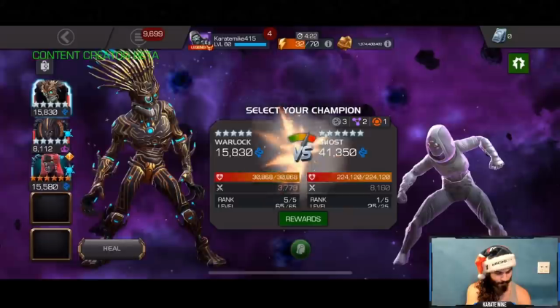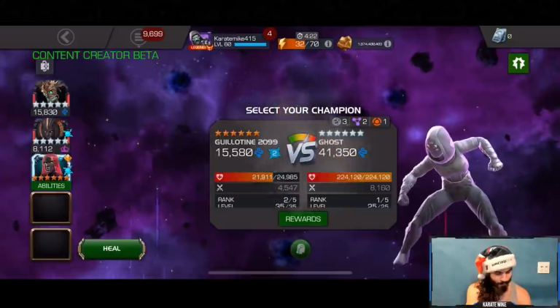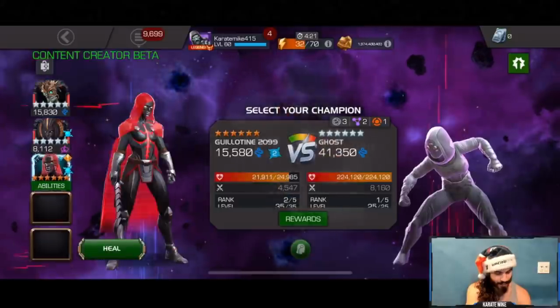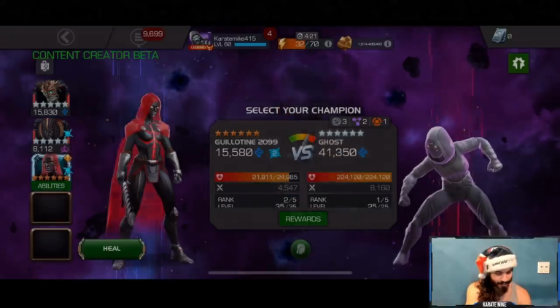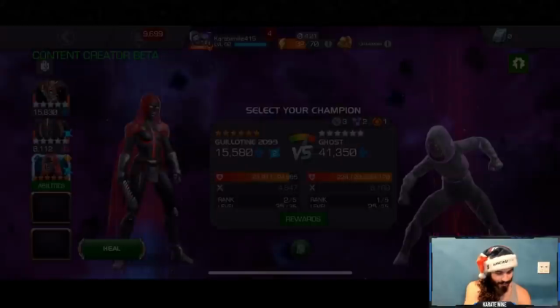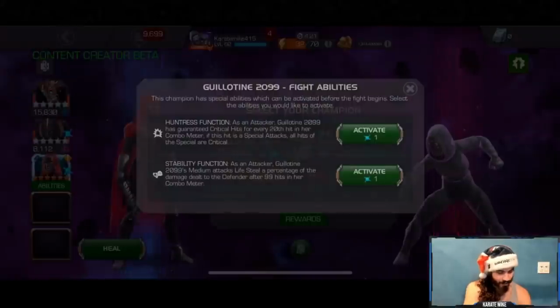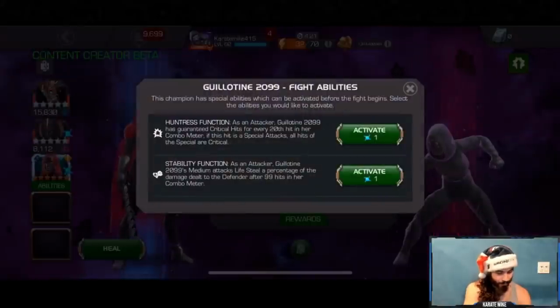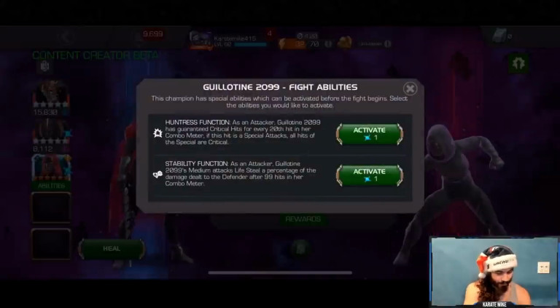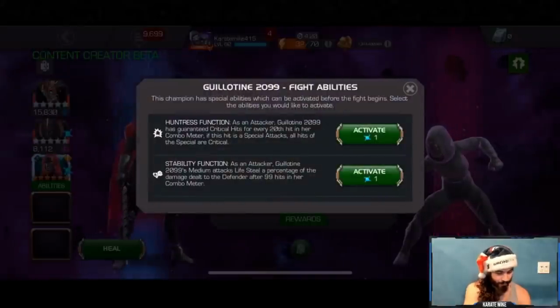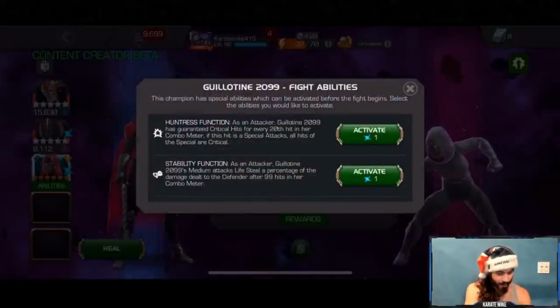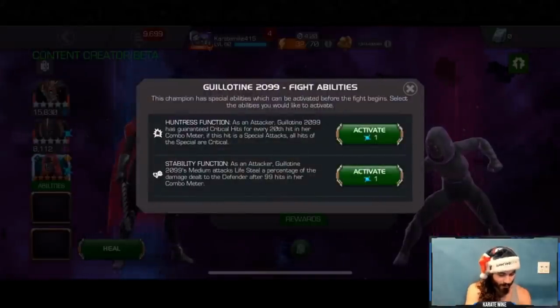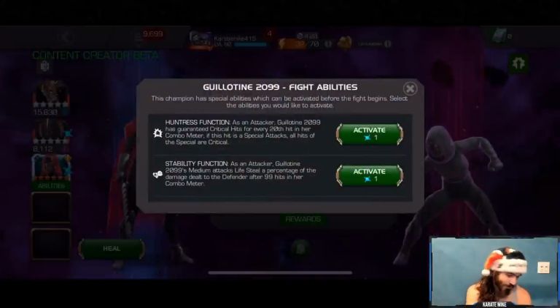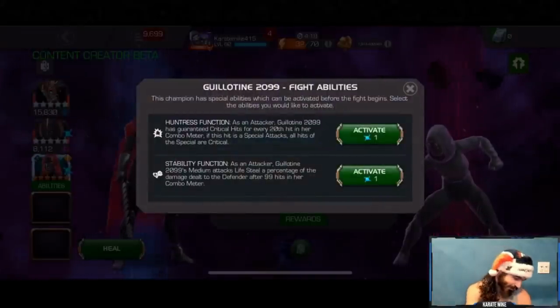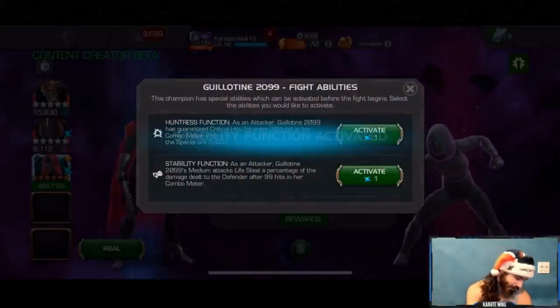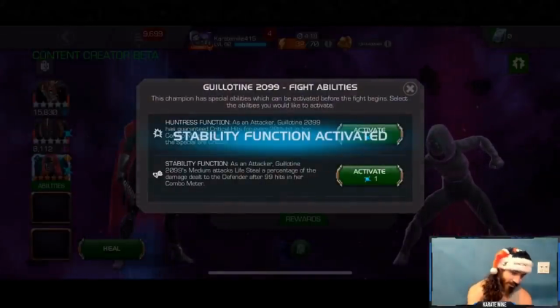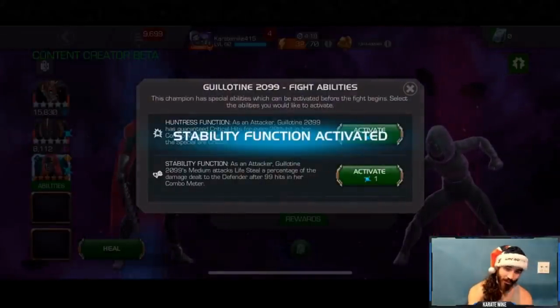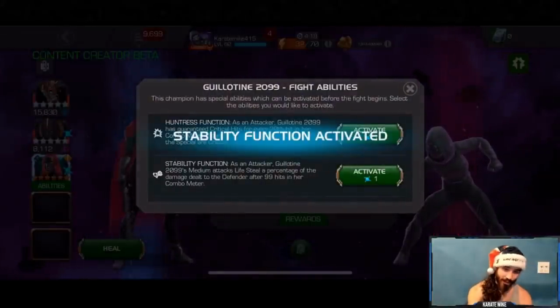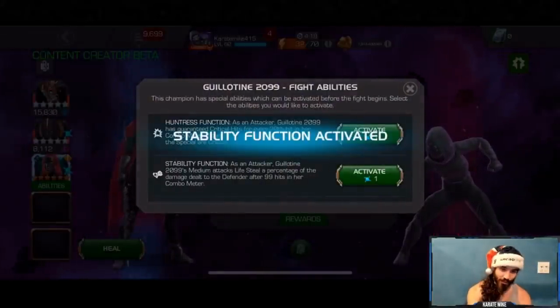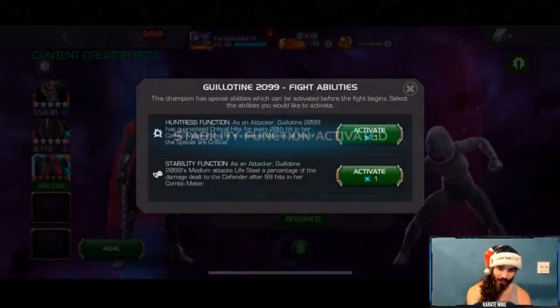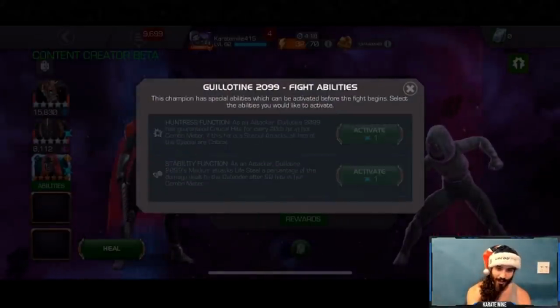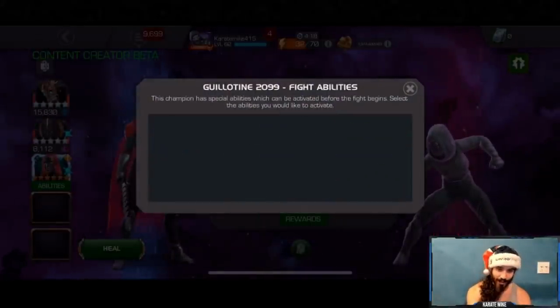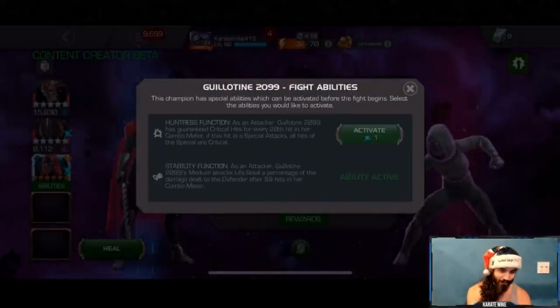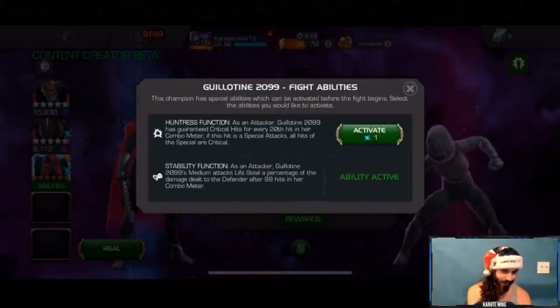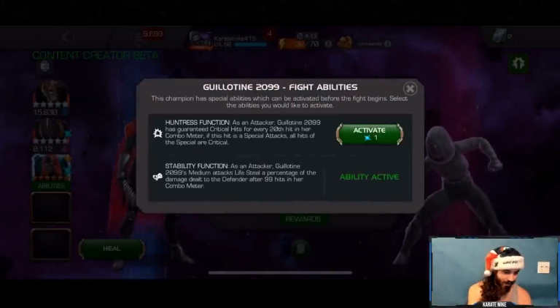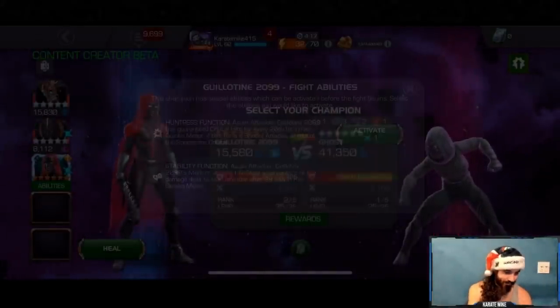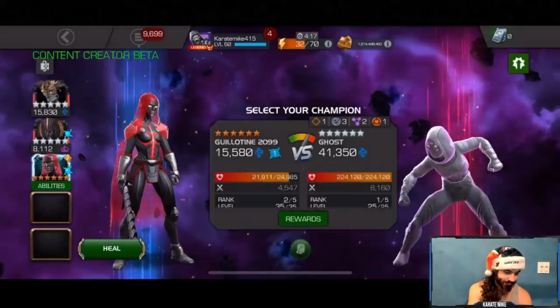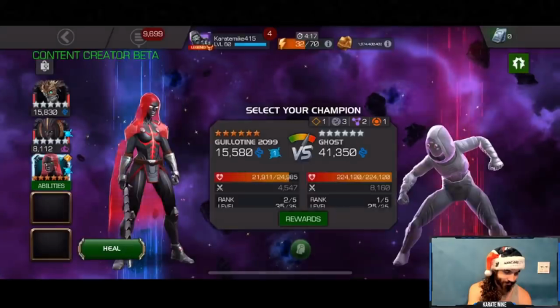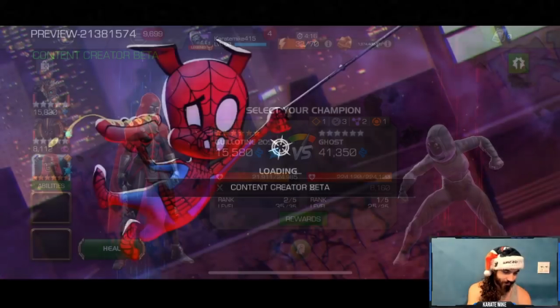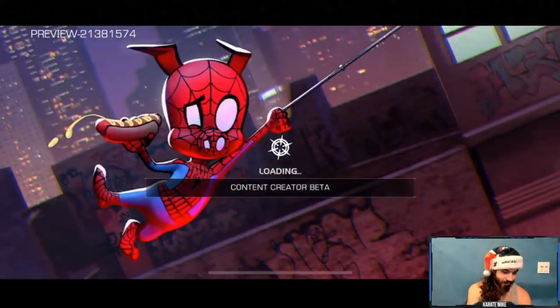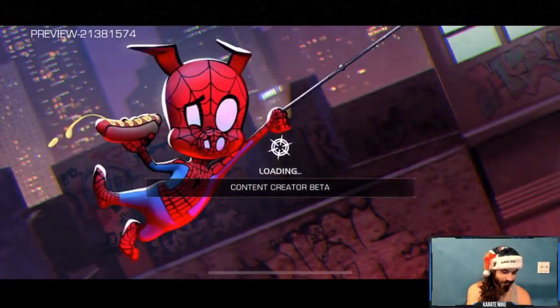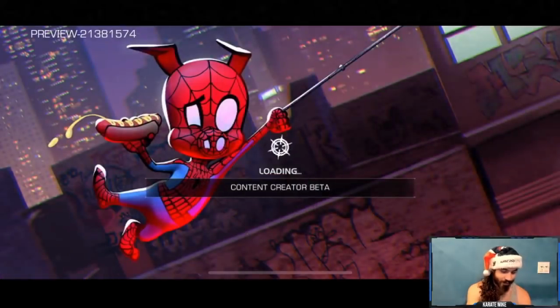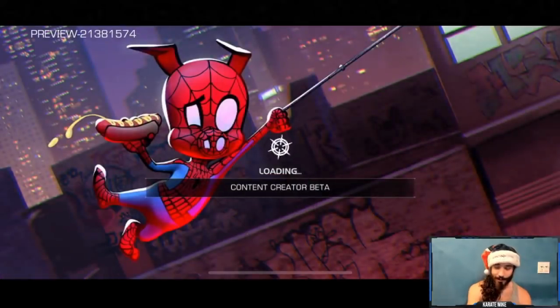We've got Guillotine built up now and we're going for the life steal because I do like having 100% health going into tougher fights.